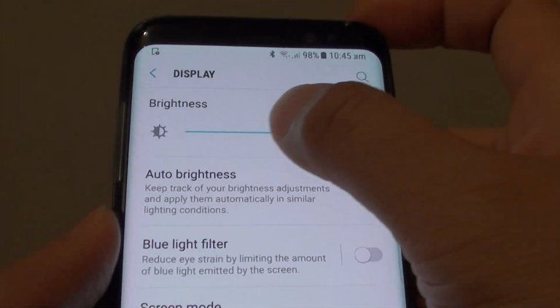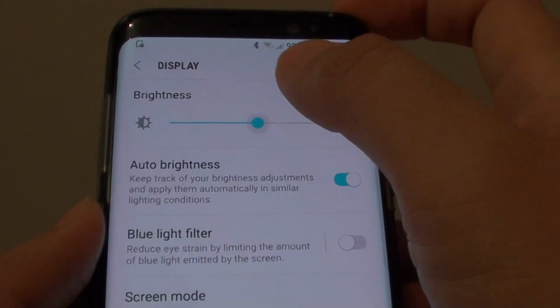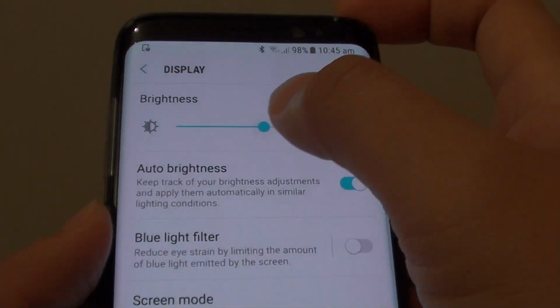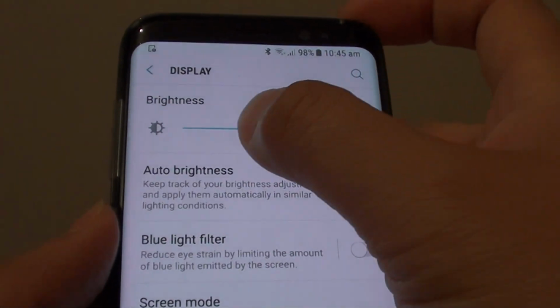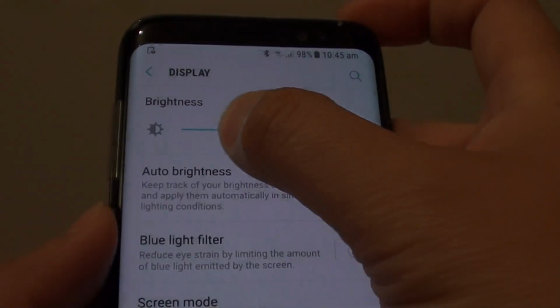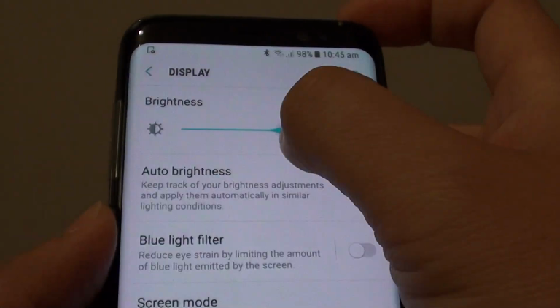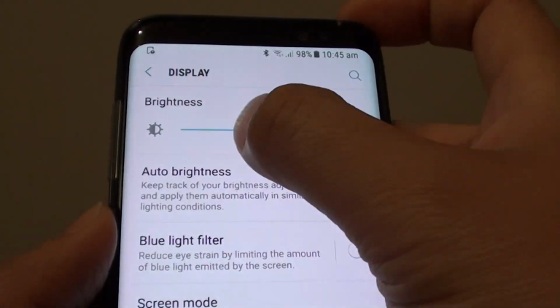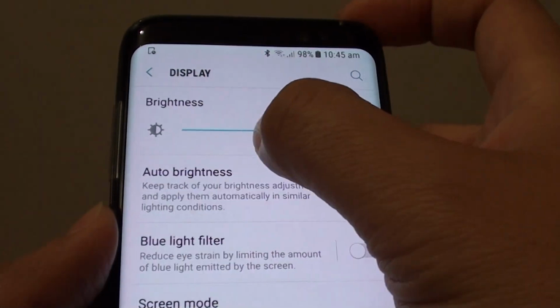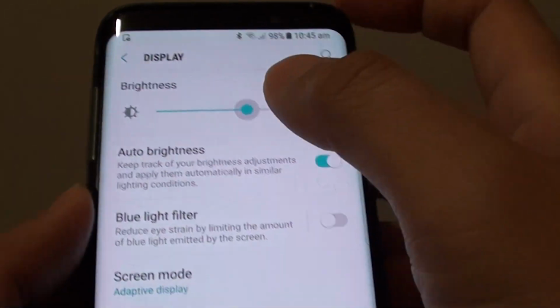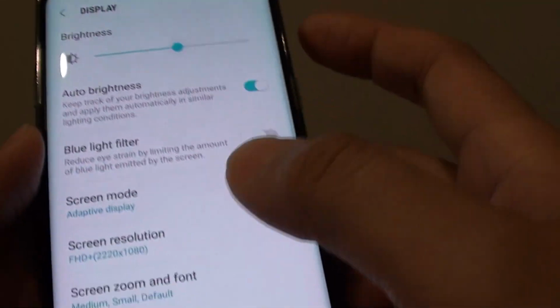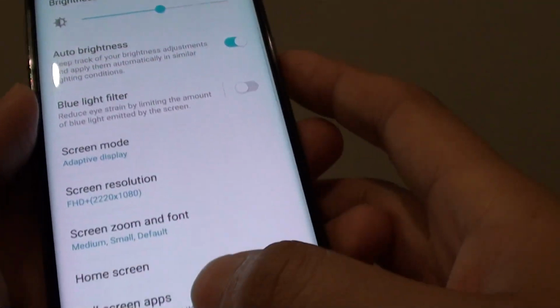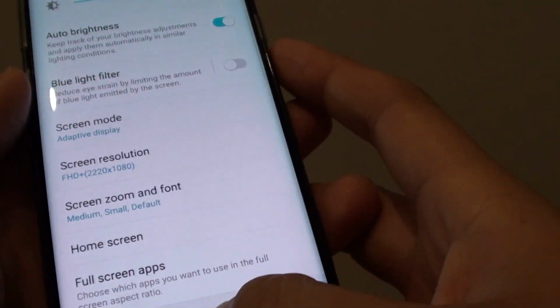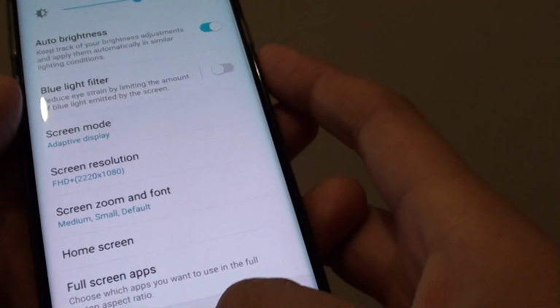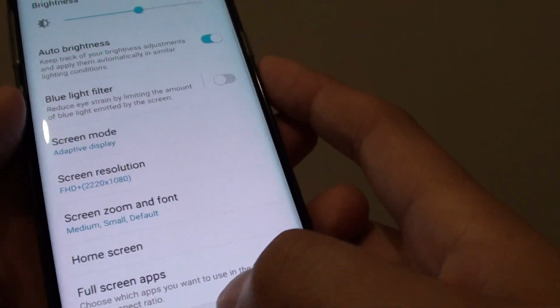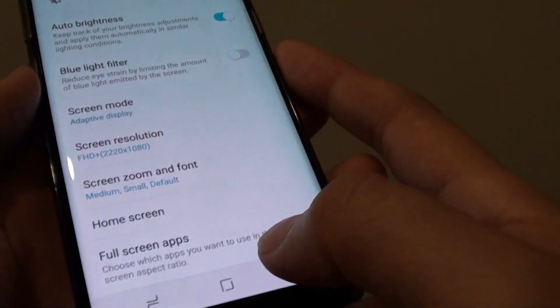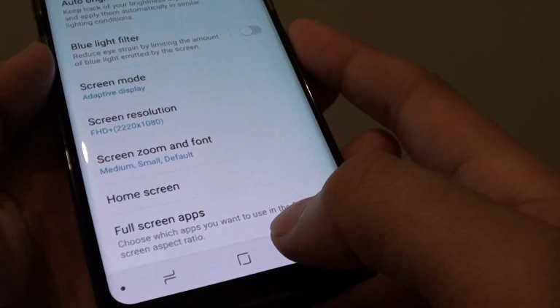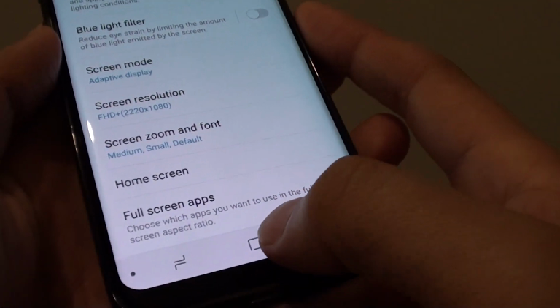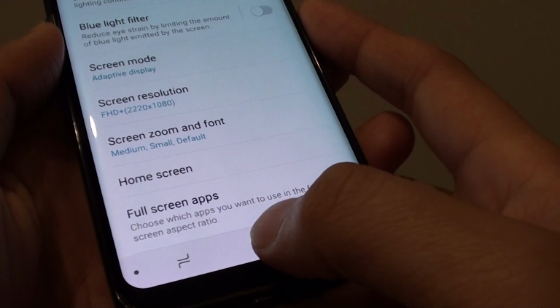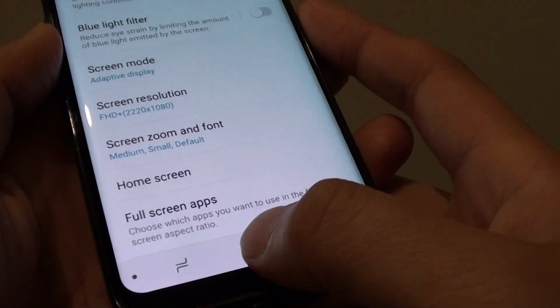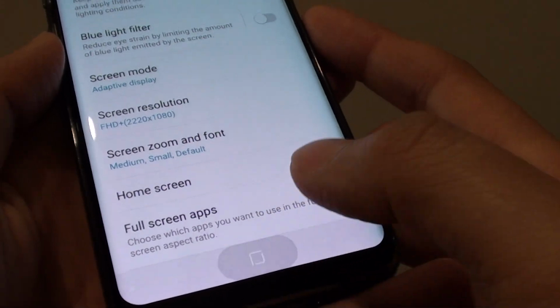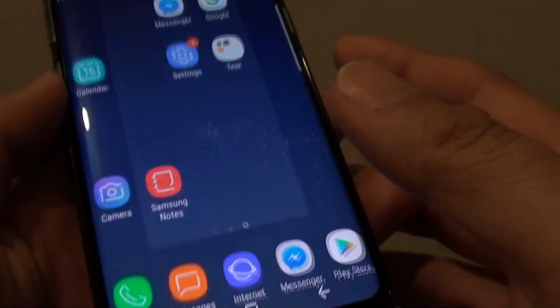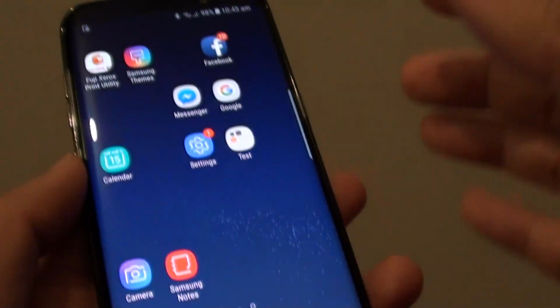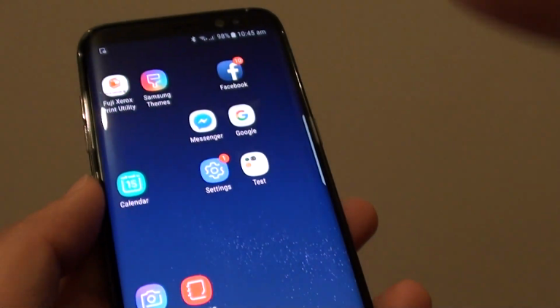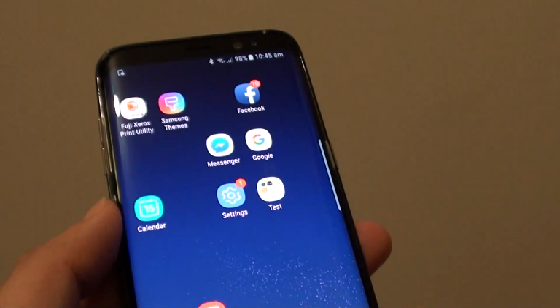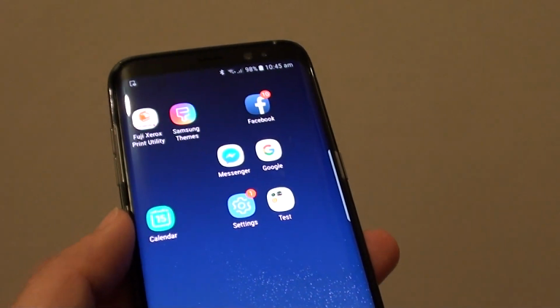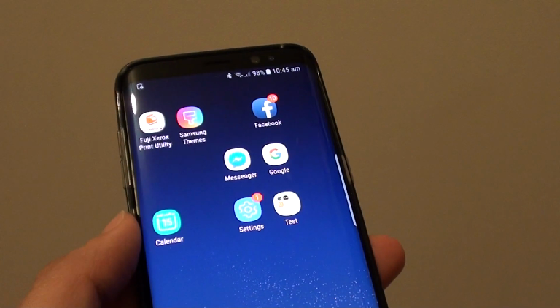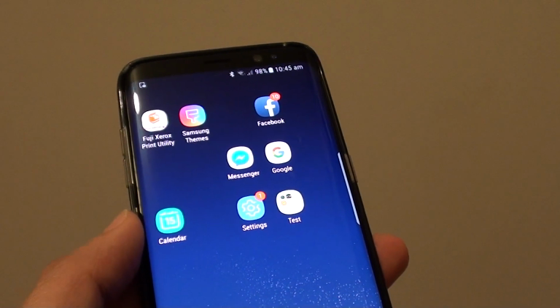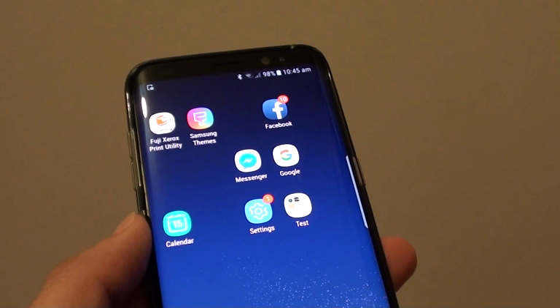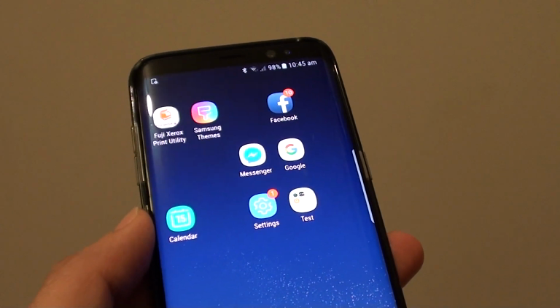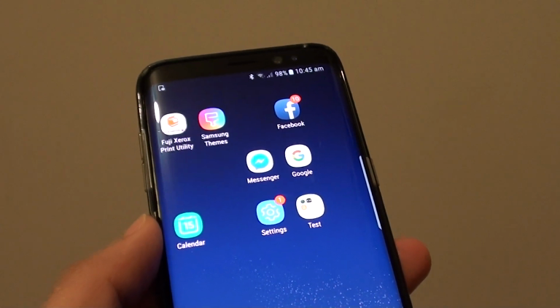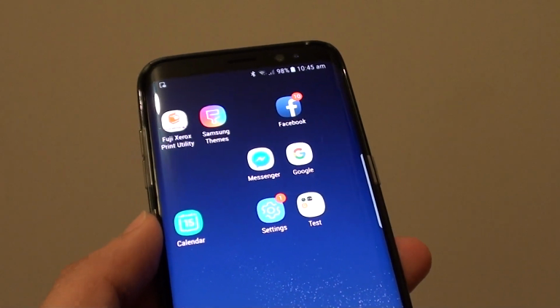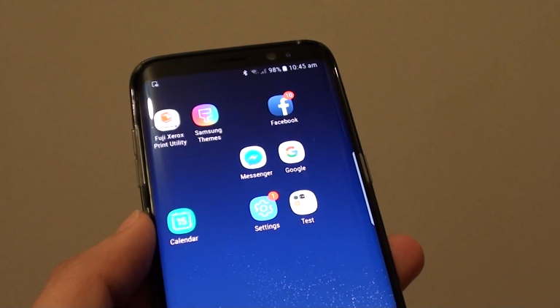And that's it — that's how you can manually change the brightness. Tapping on the home key will take you back to your home screen. Thank you for watching this video.